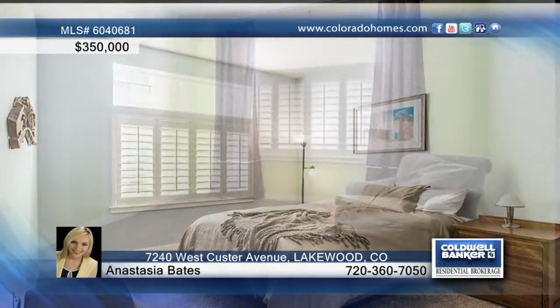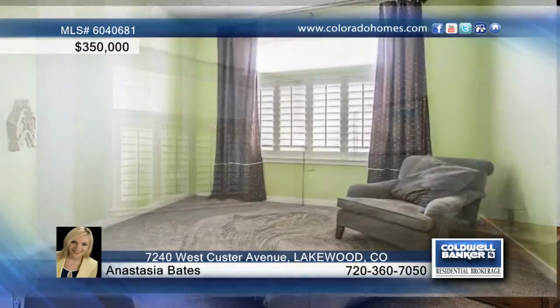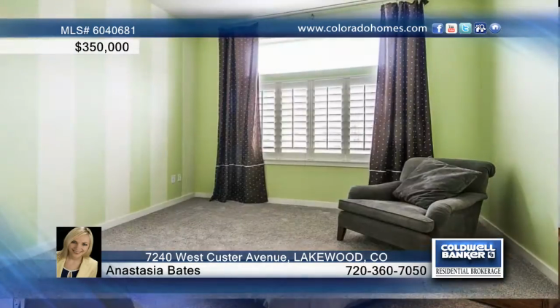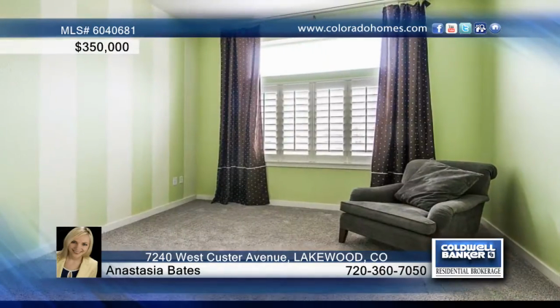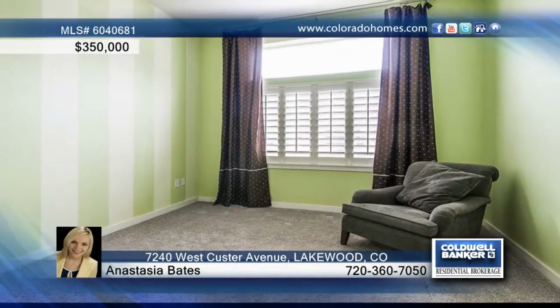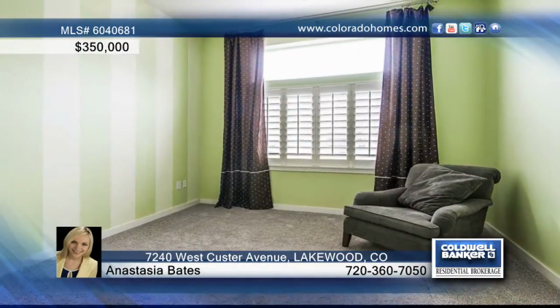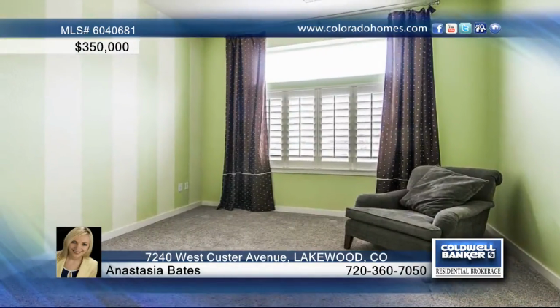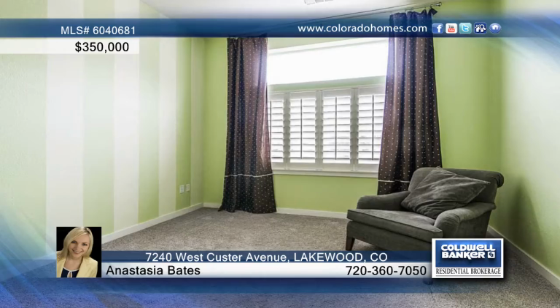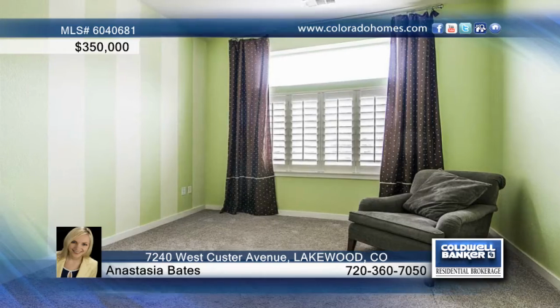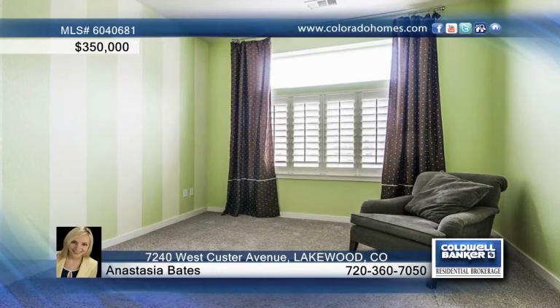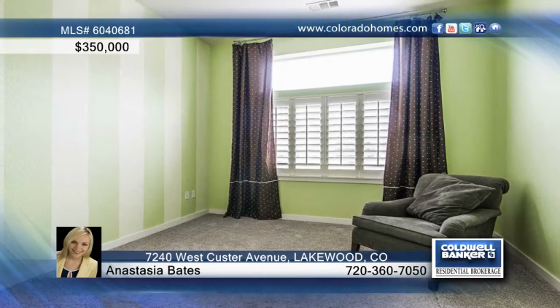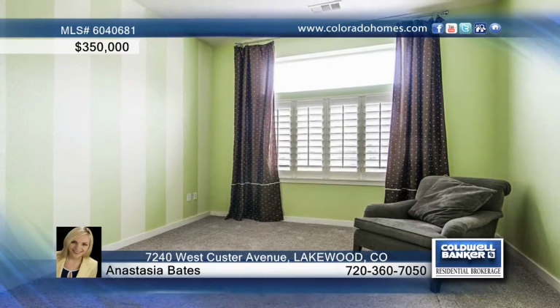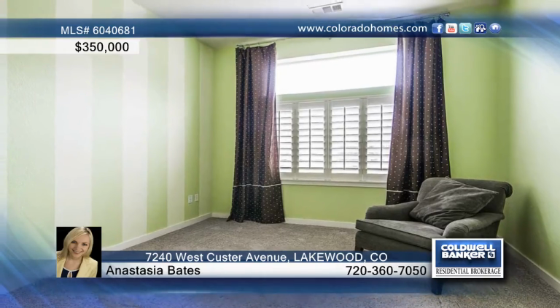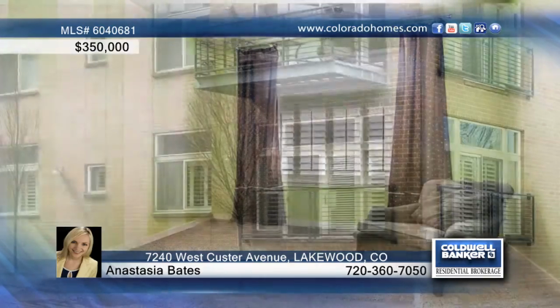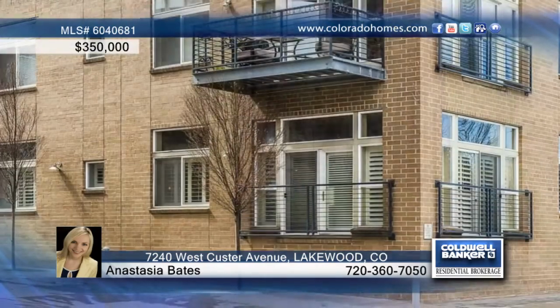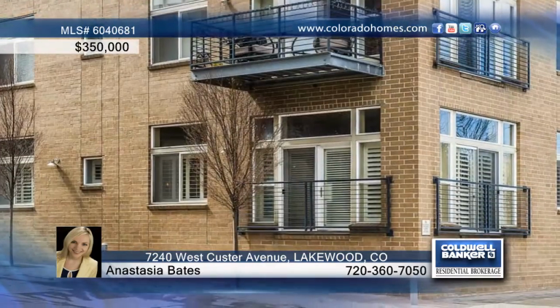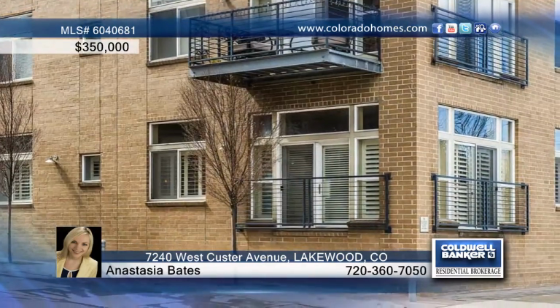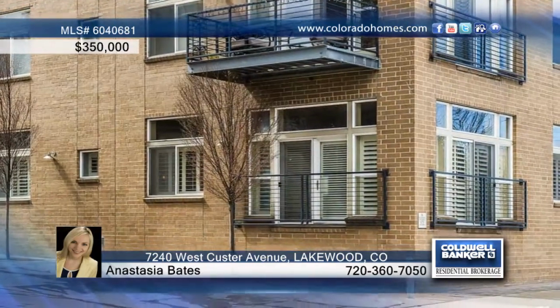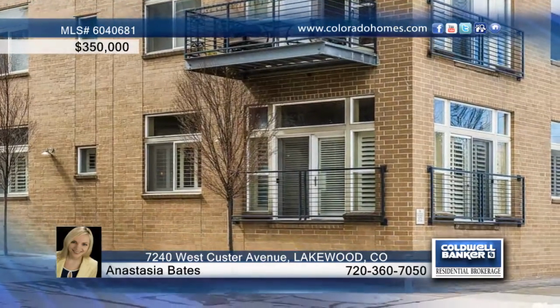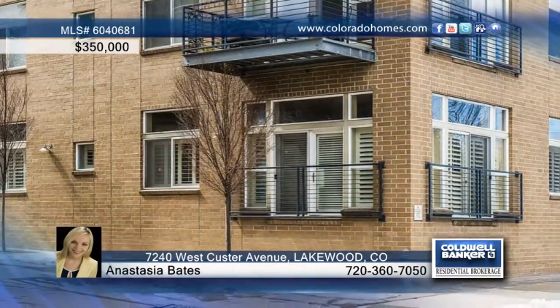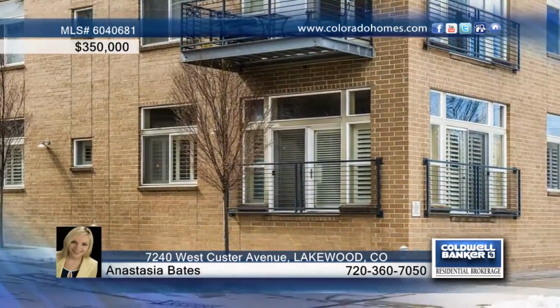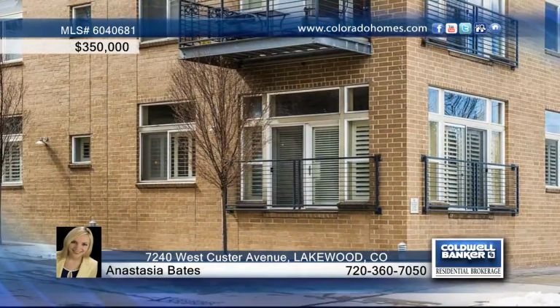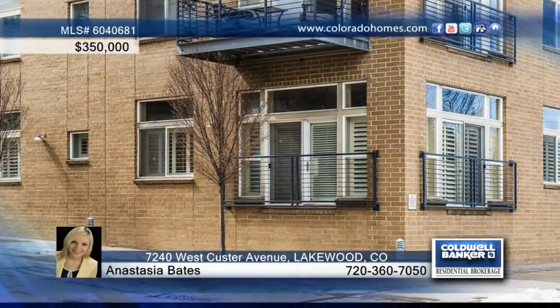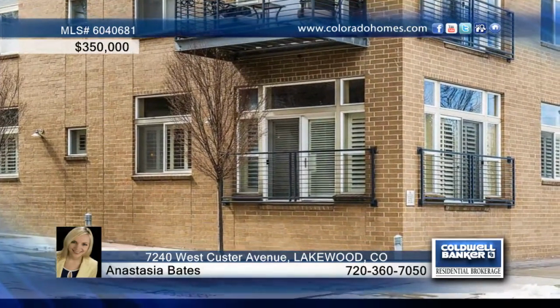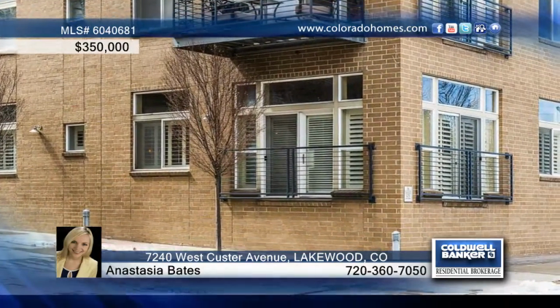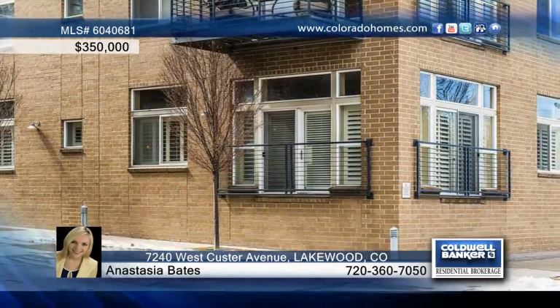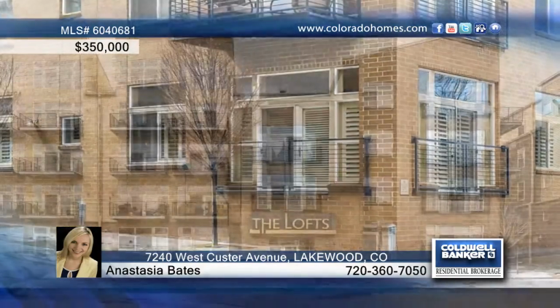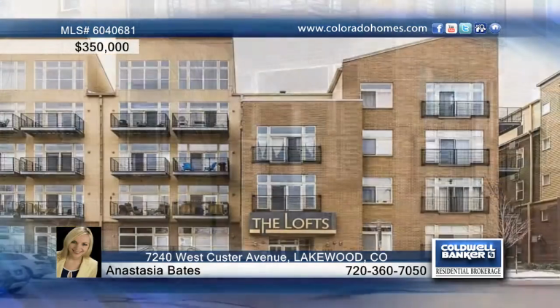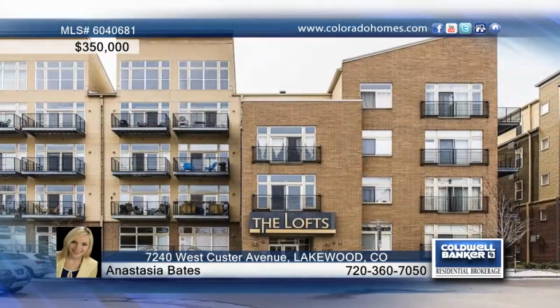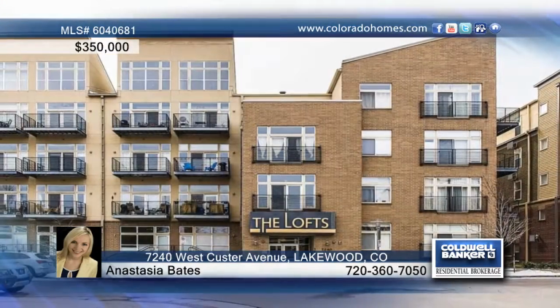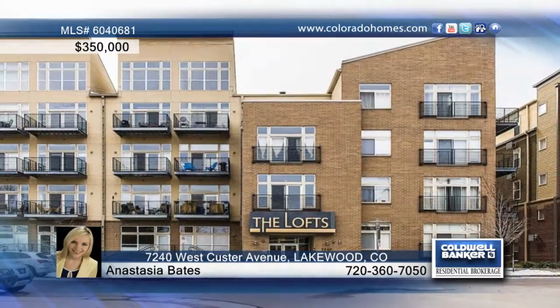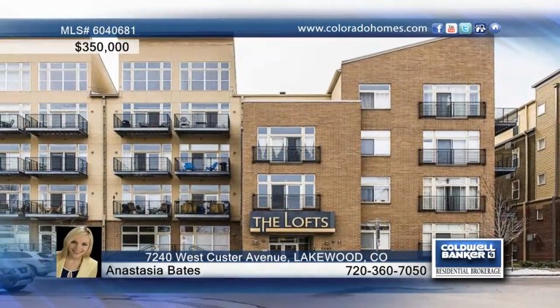The secure building is a short walk to over 80 restaurants and shops. It's waiting for your call to find out how to make it yours.